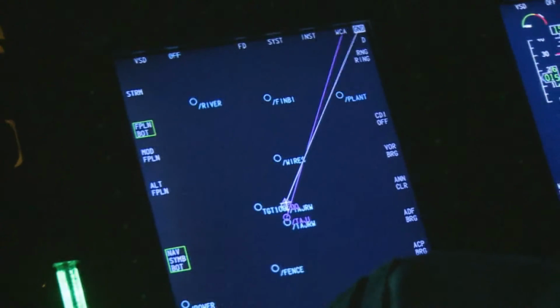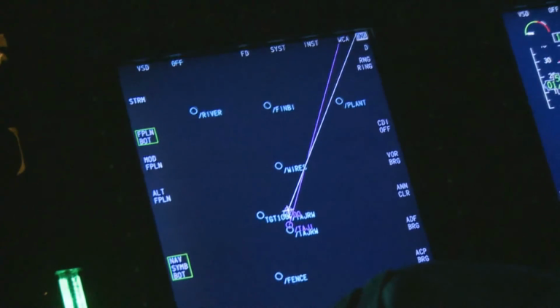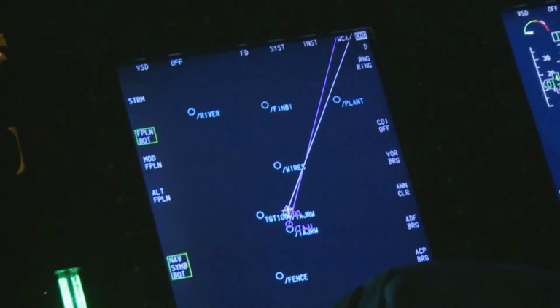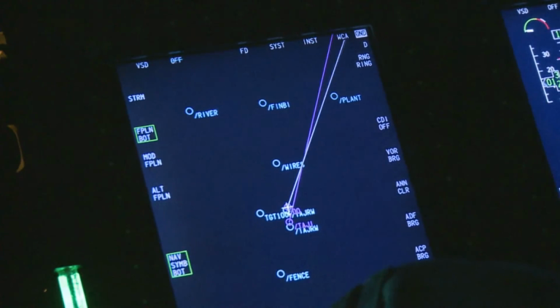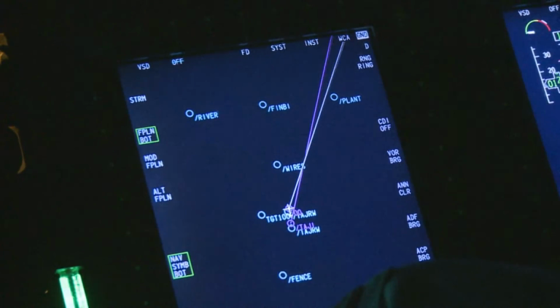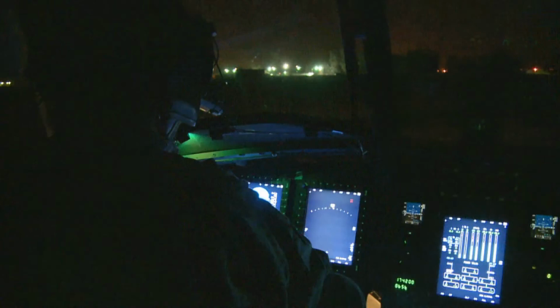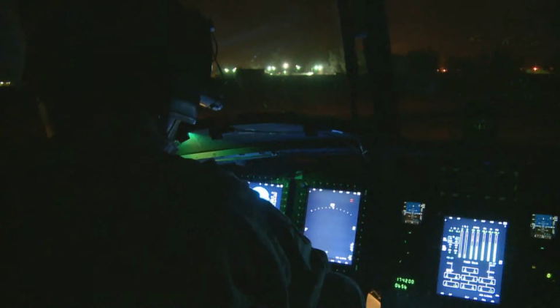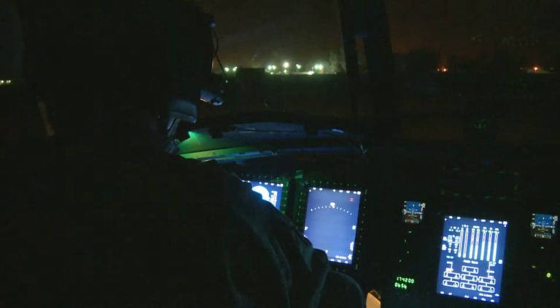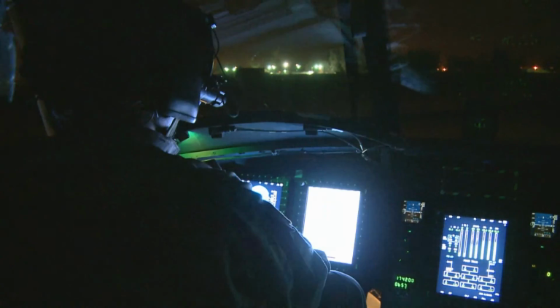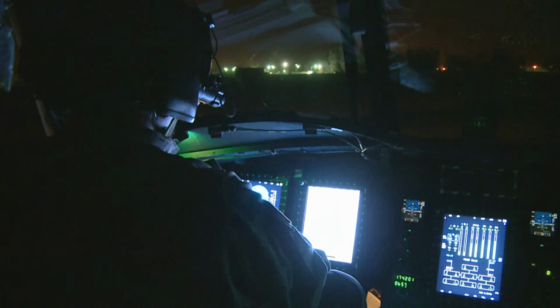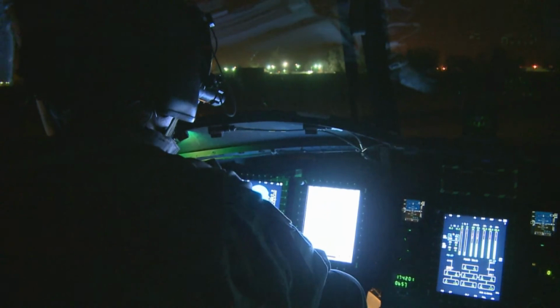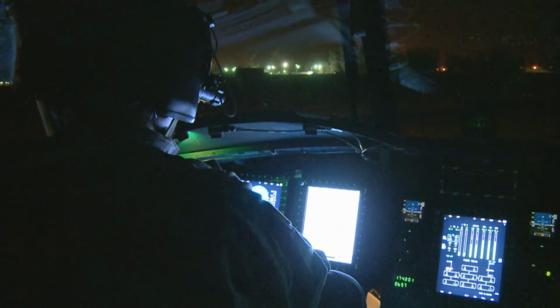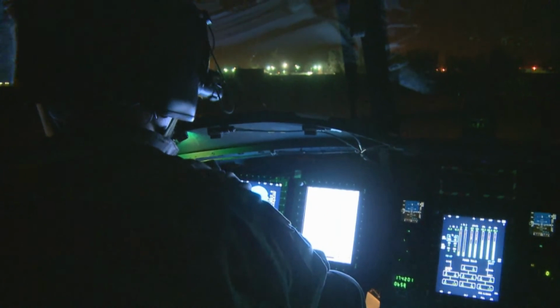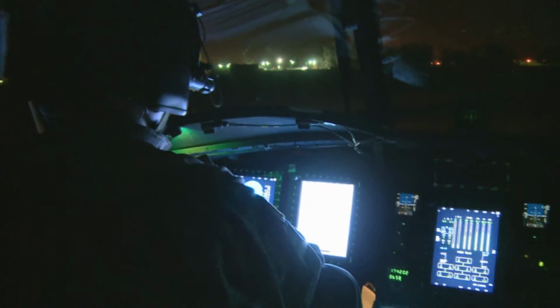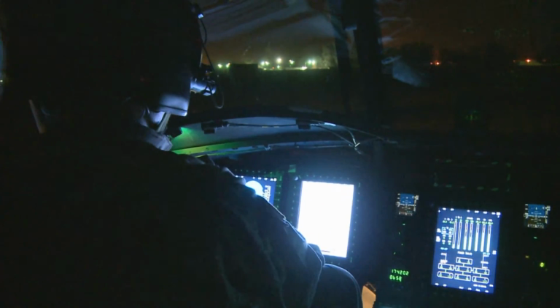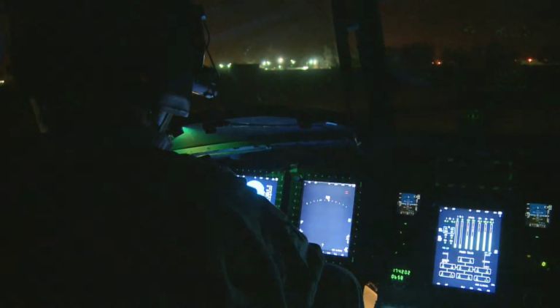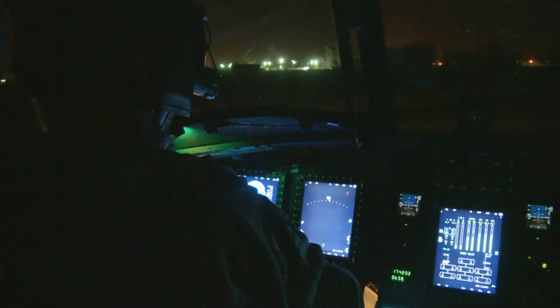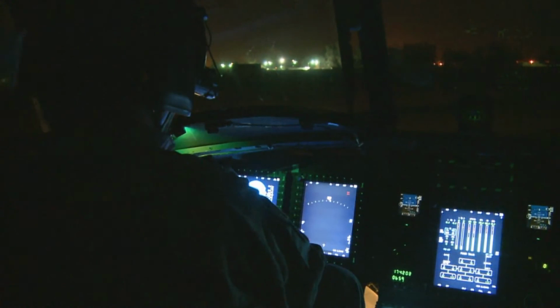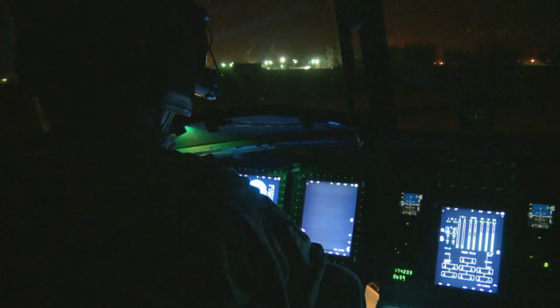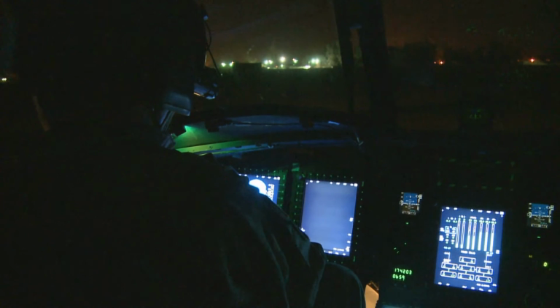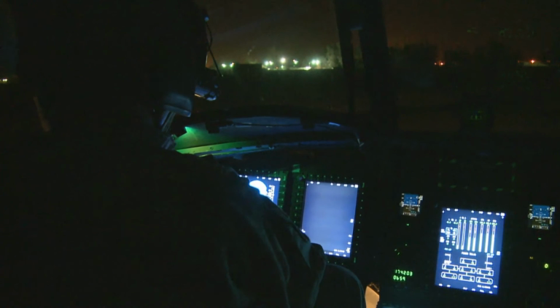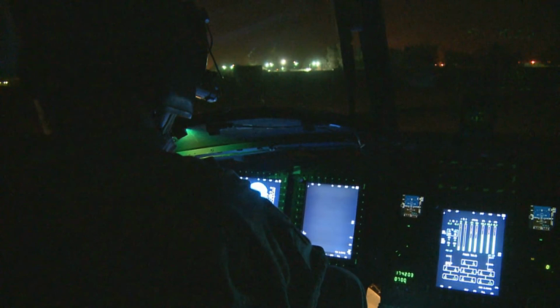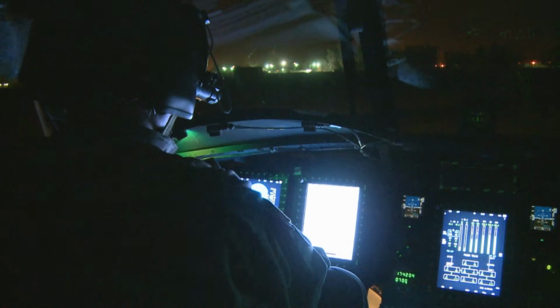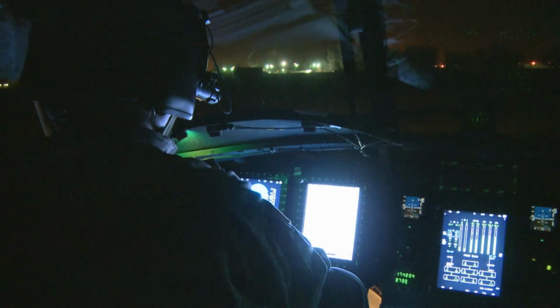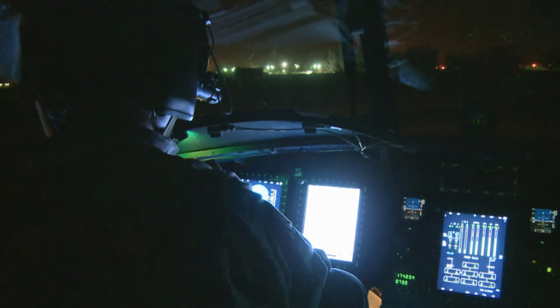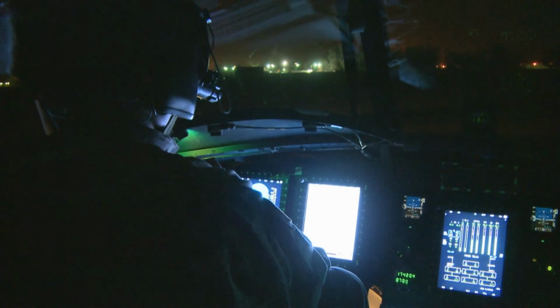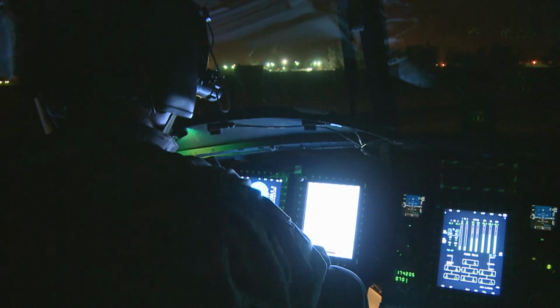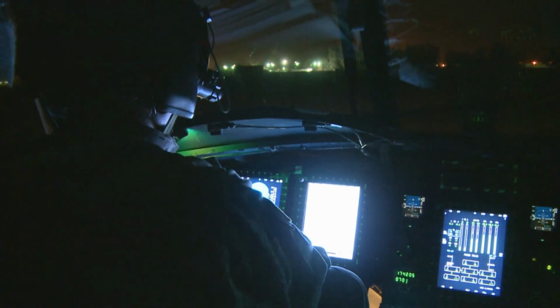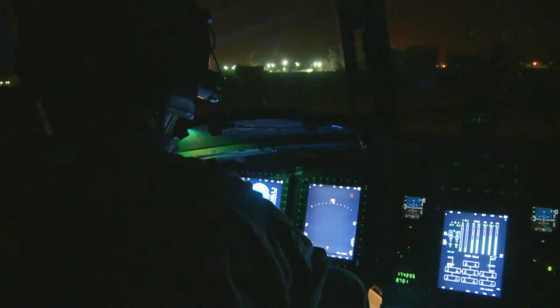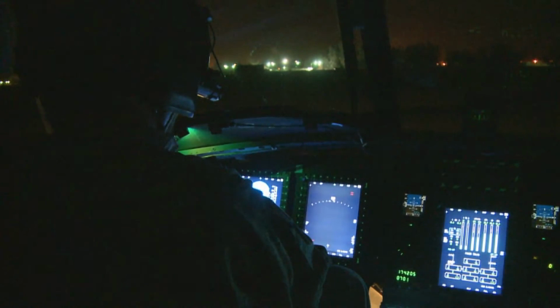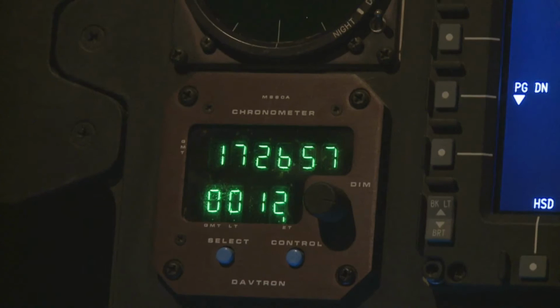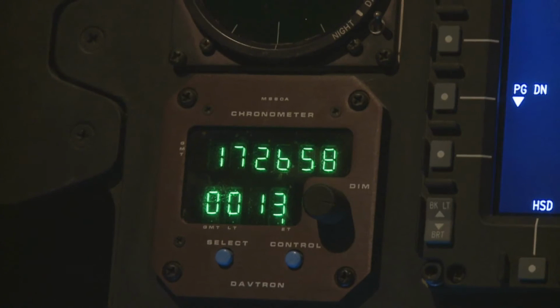It has nav symbology like all the airports, all the FOBs, and all the waypoints that you're going to.